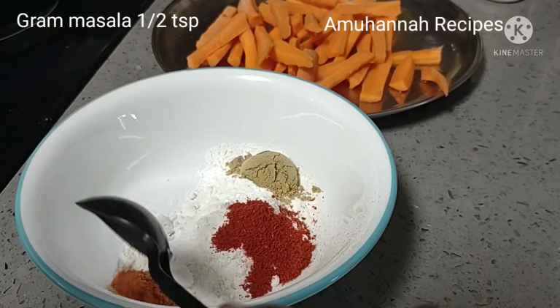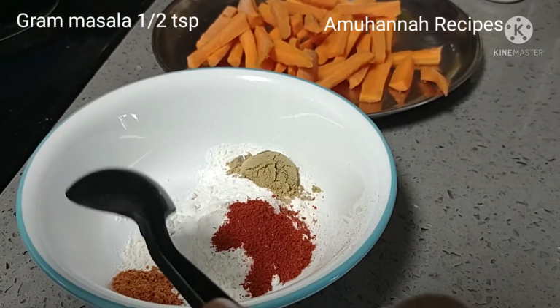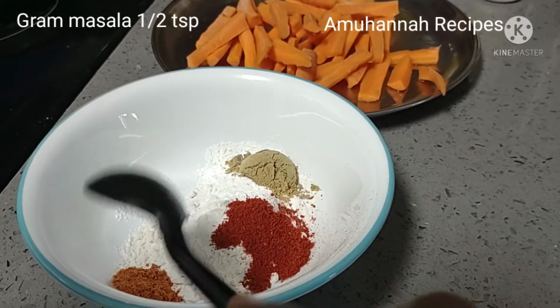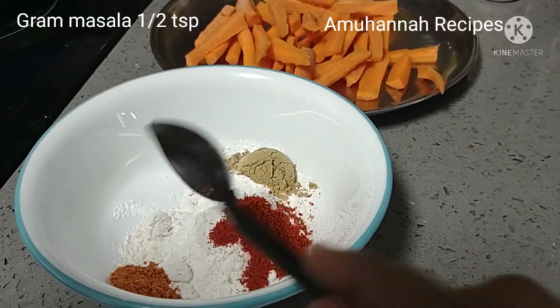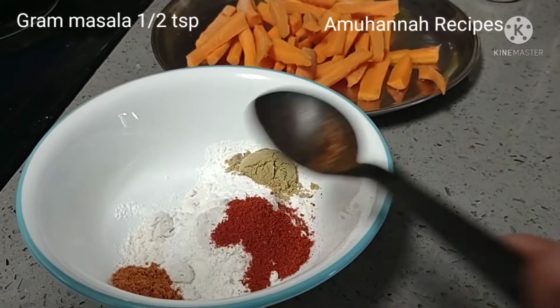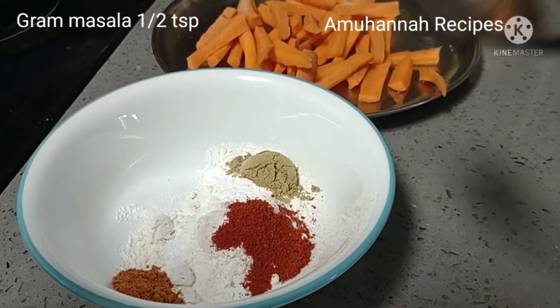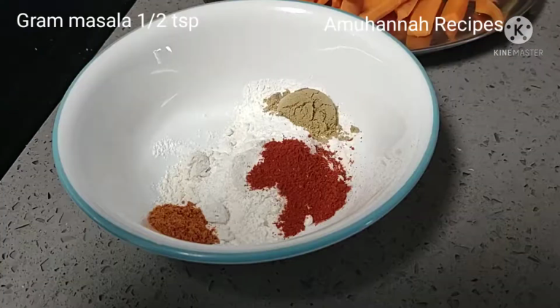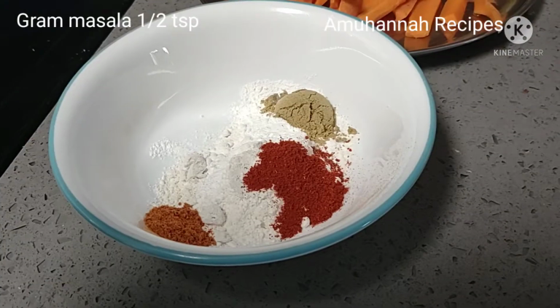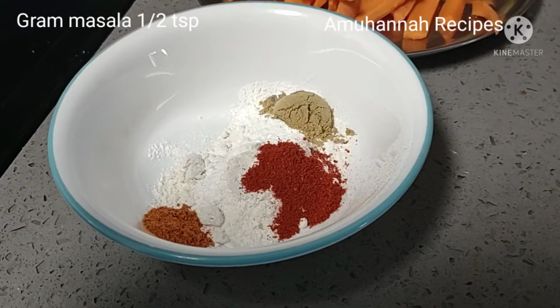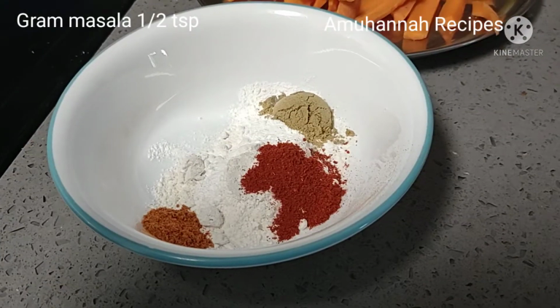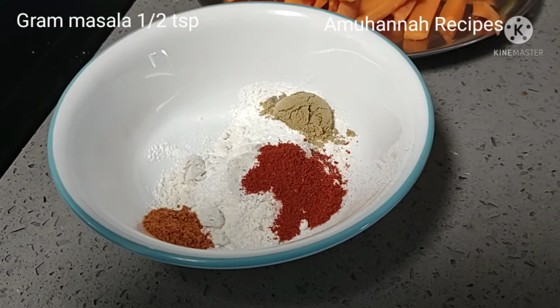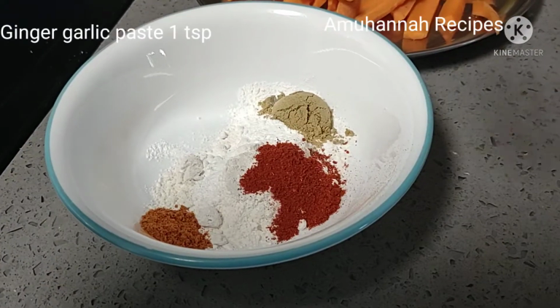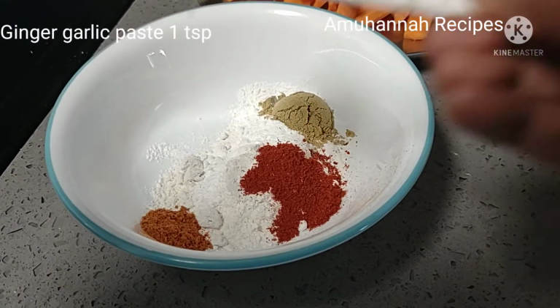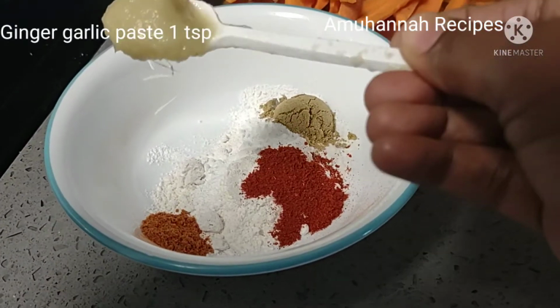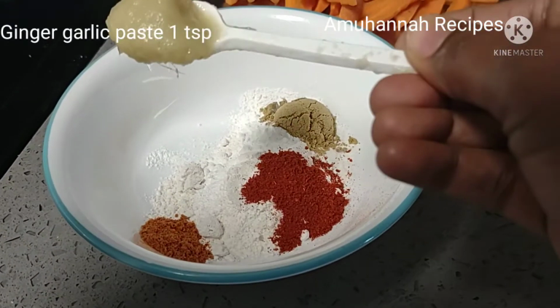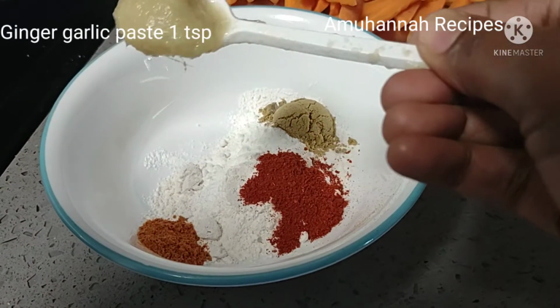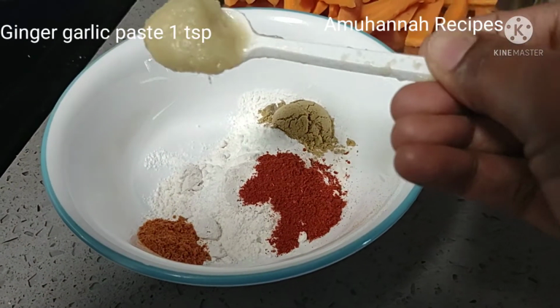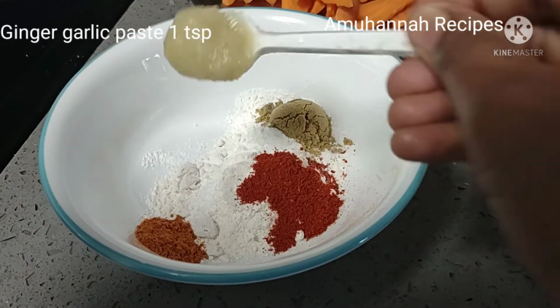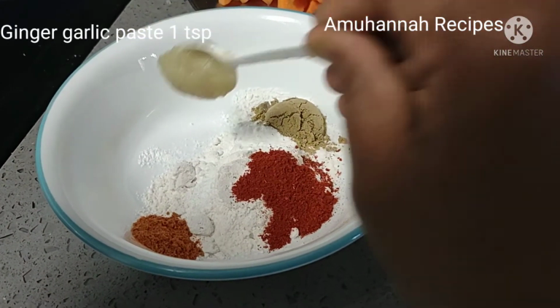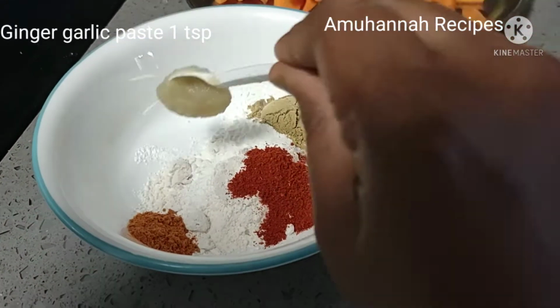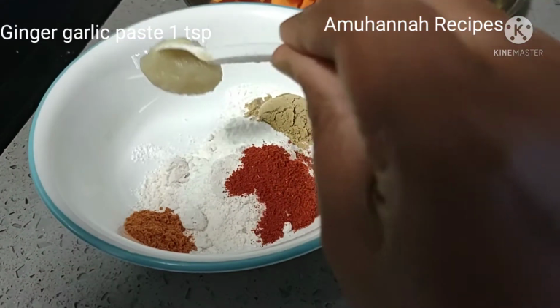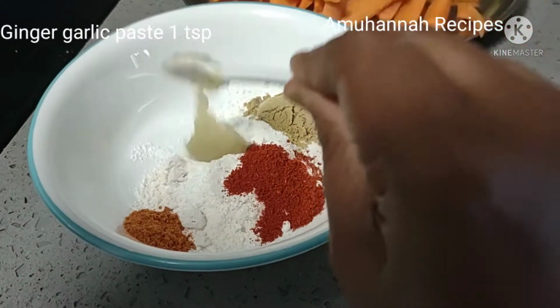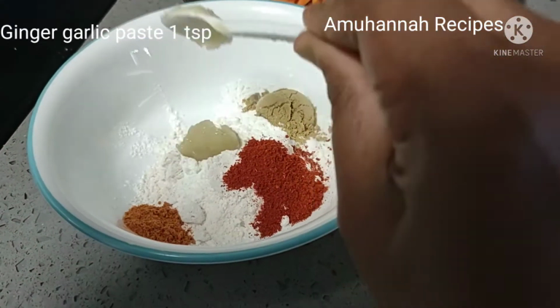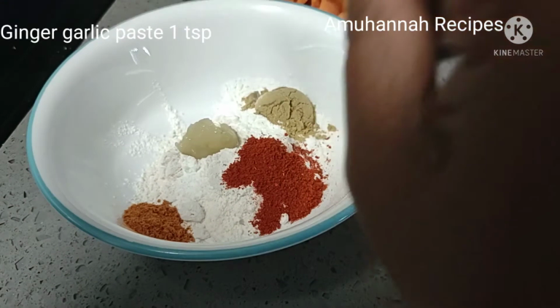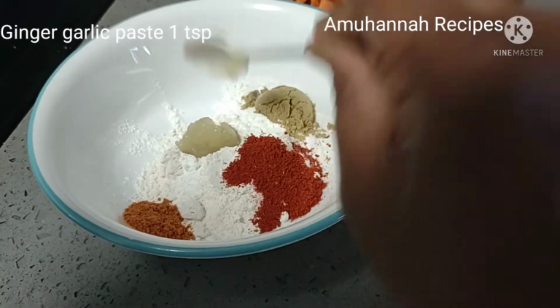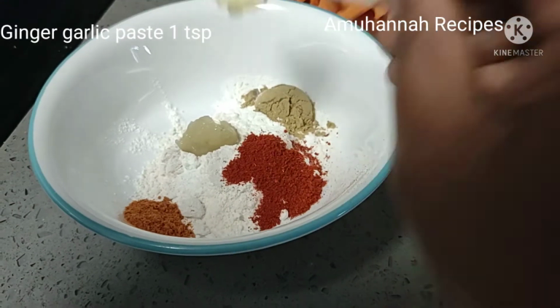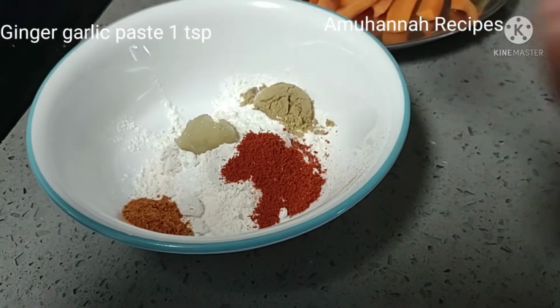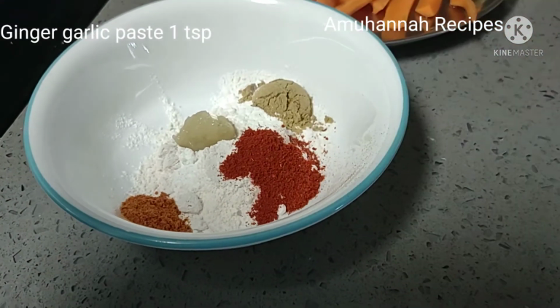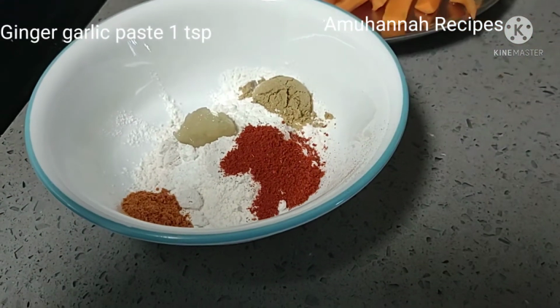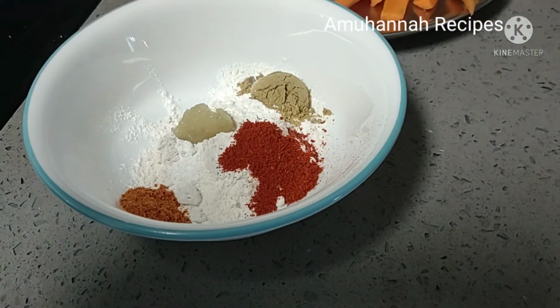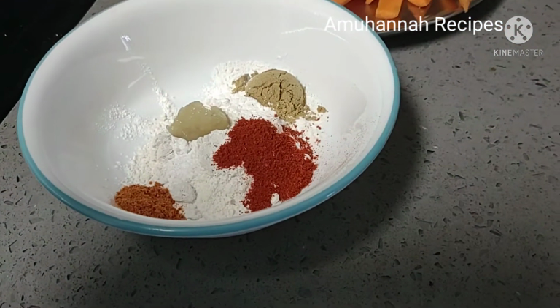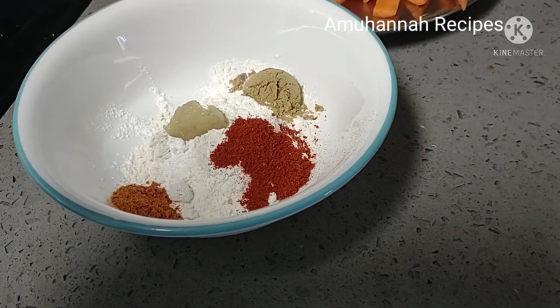1 teaspoon of garlic, 1 teaspoon of garam masala, 1 teaspoon of paste.